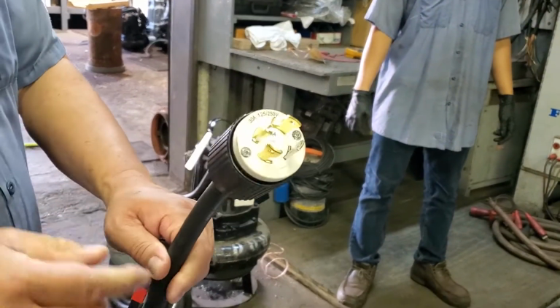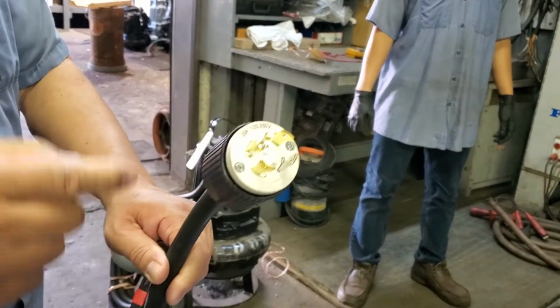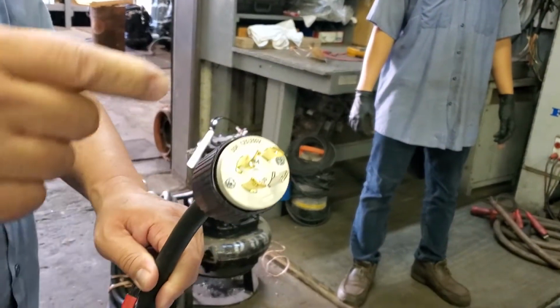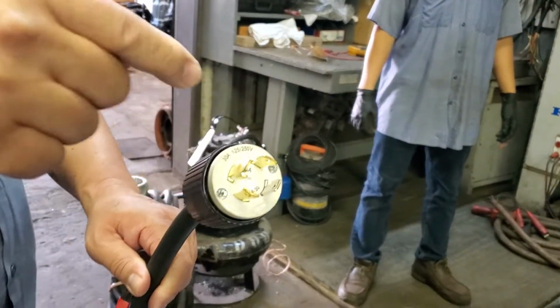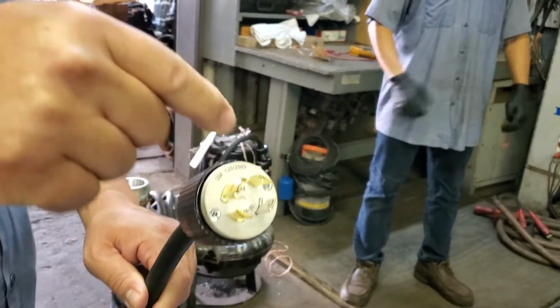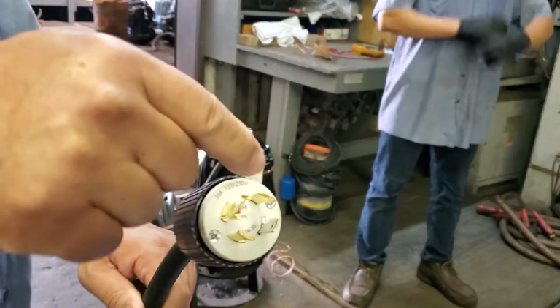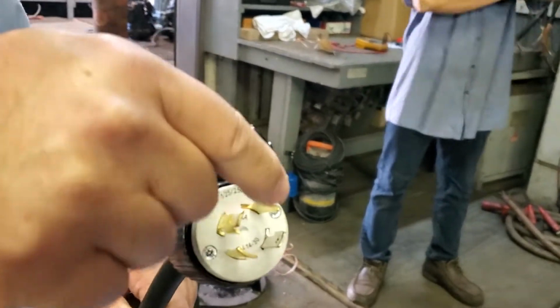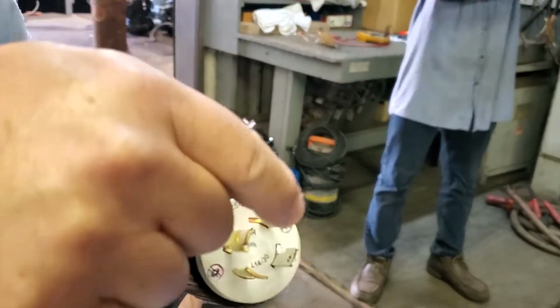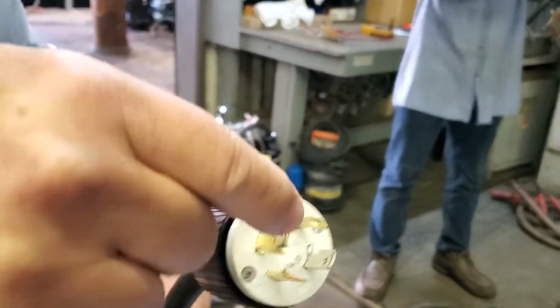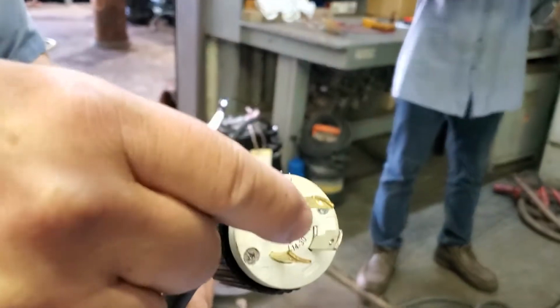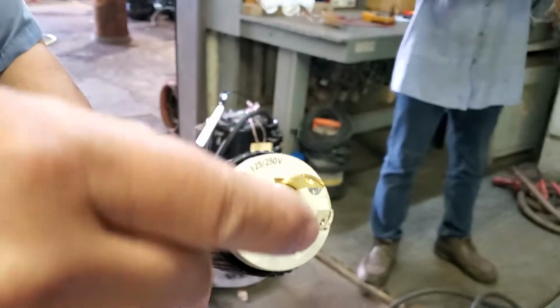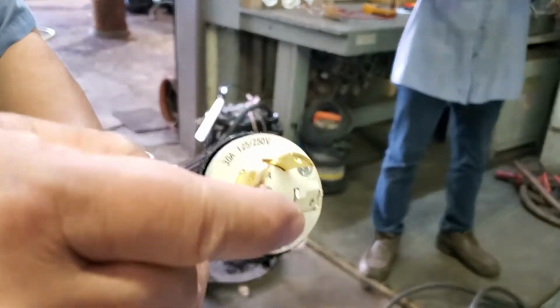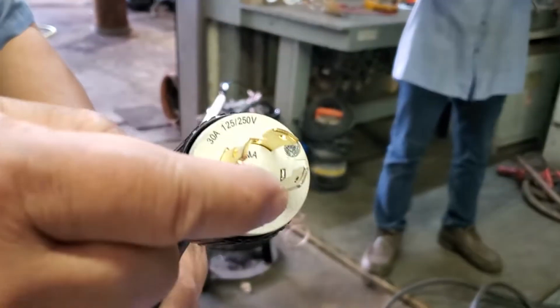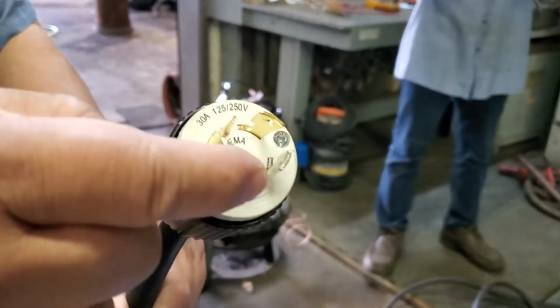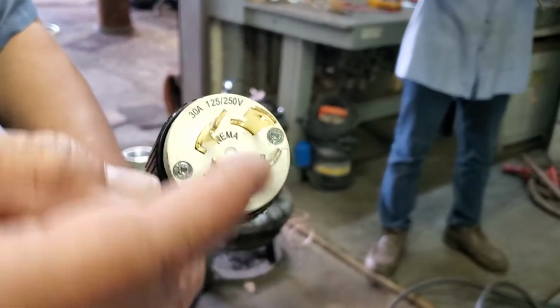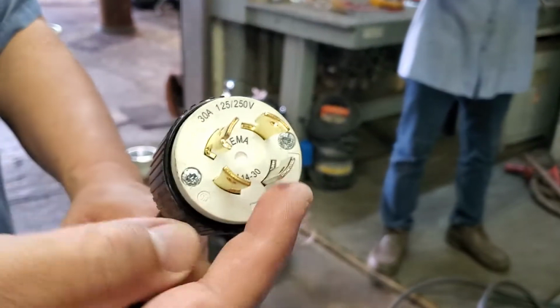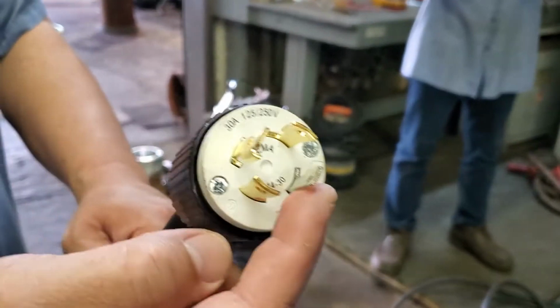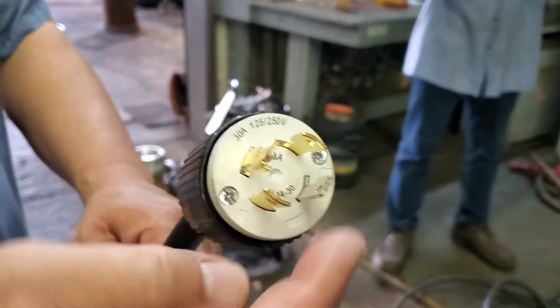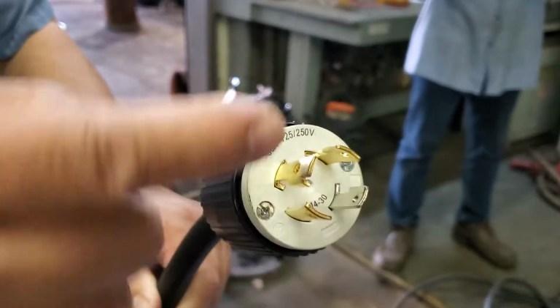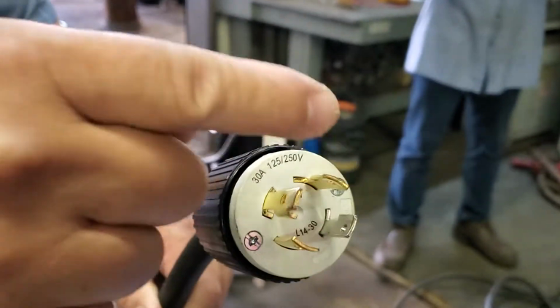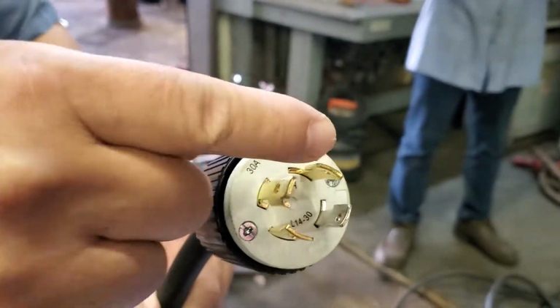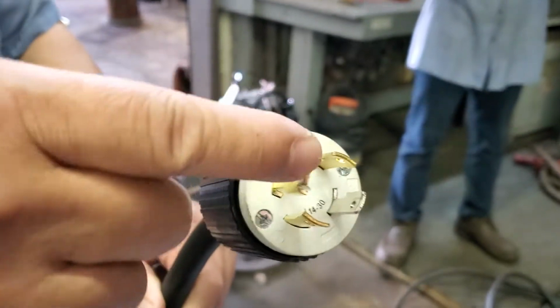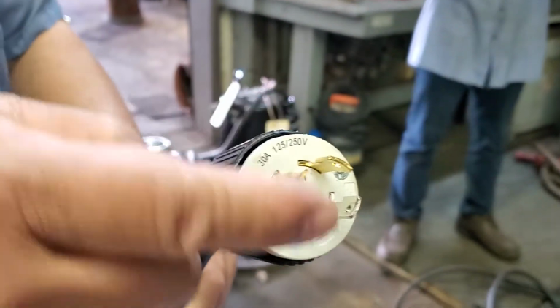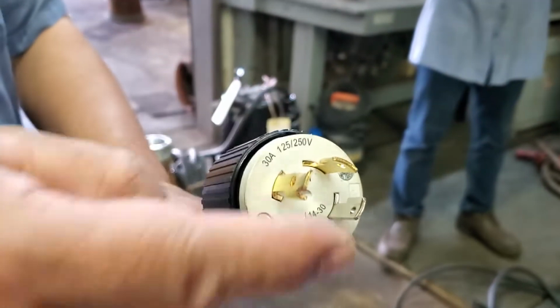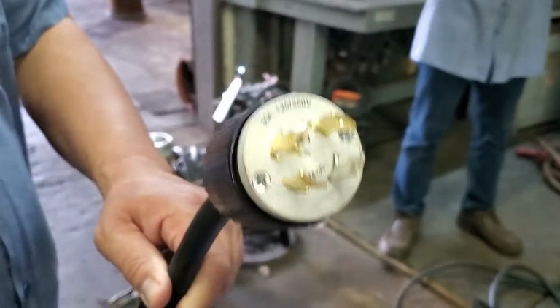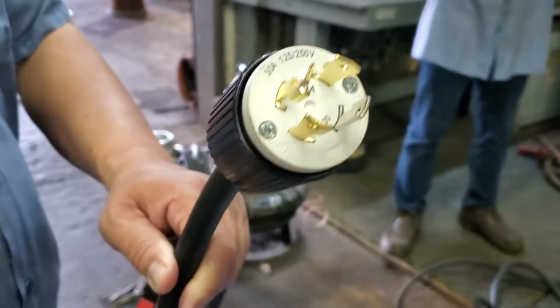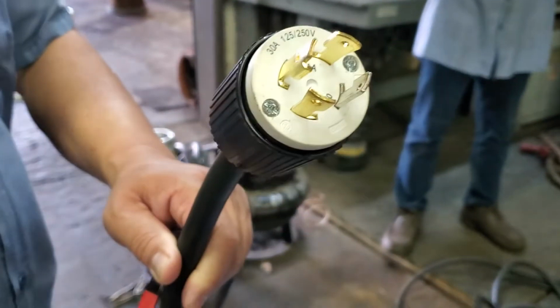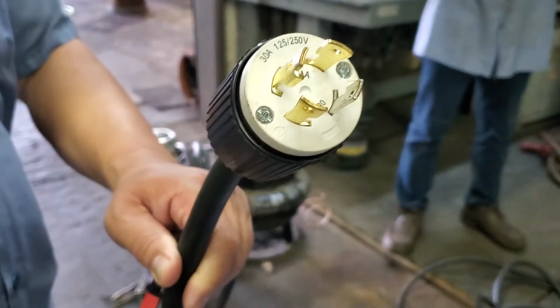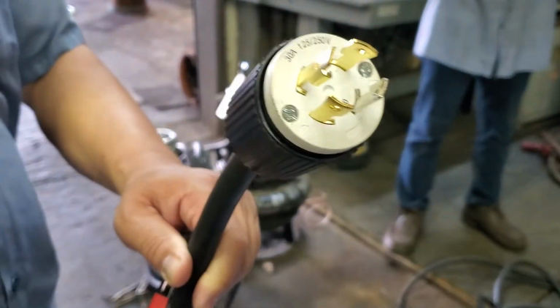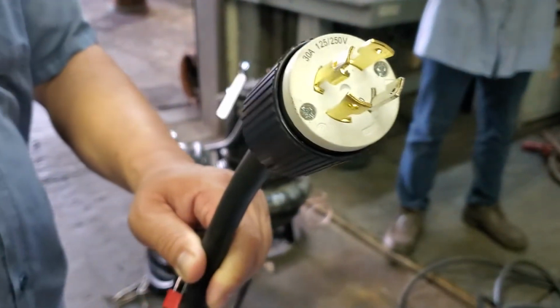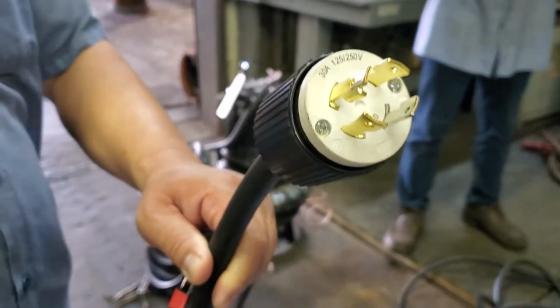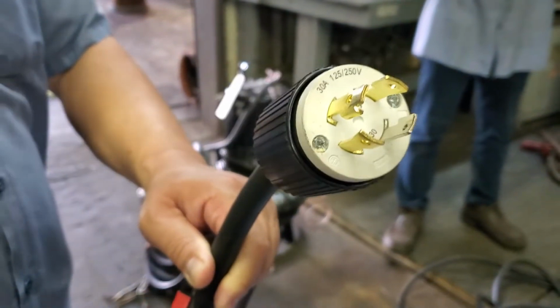We actually use only three wires — one, two, and three — because it's single phase.